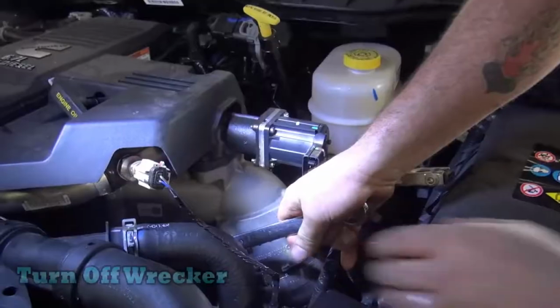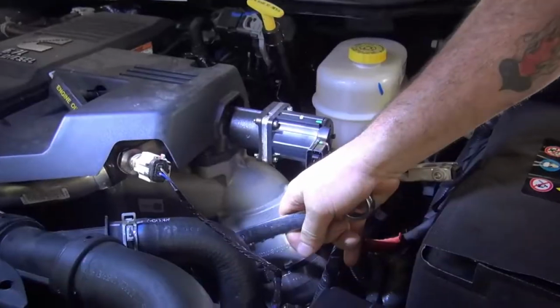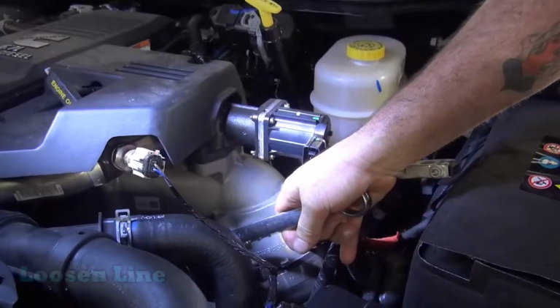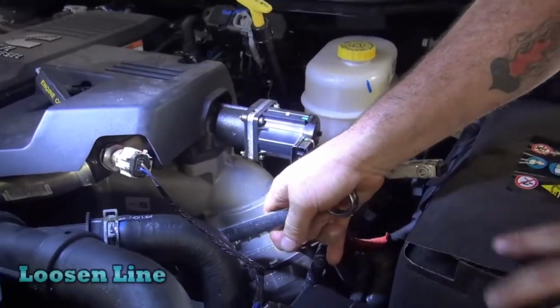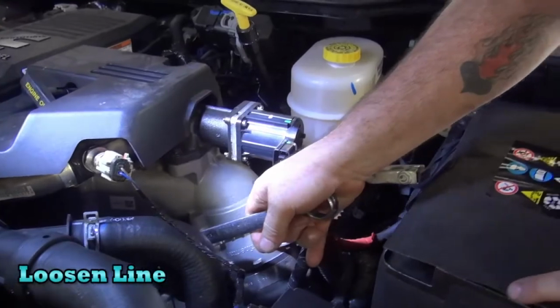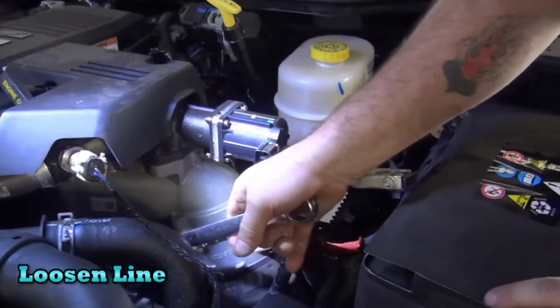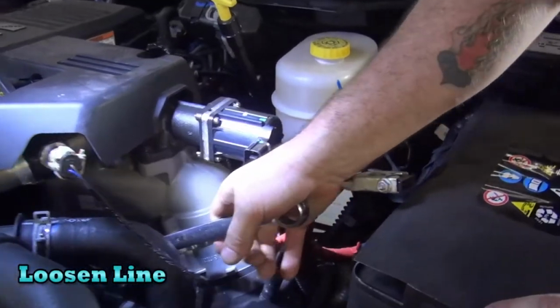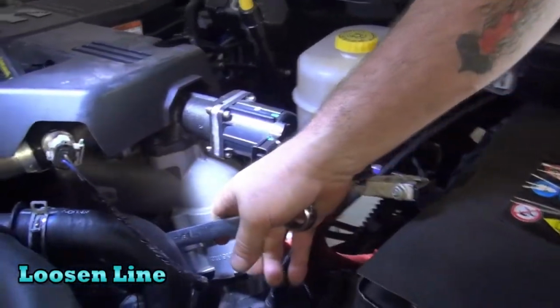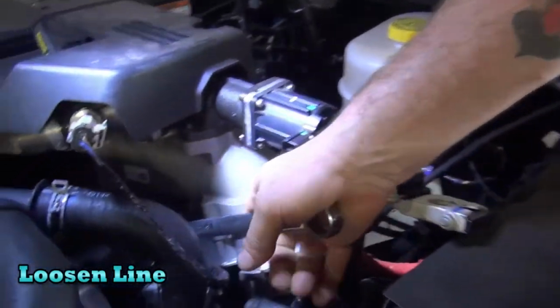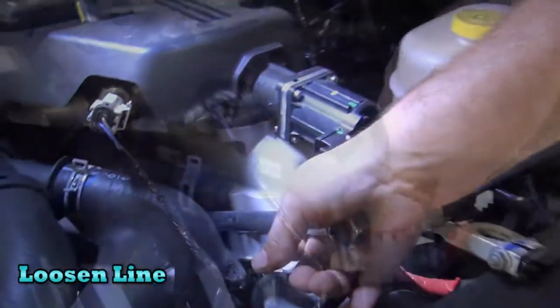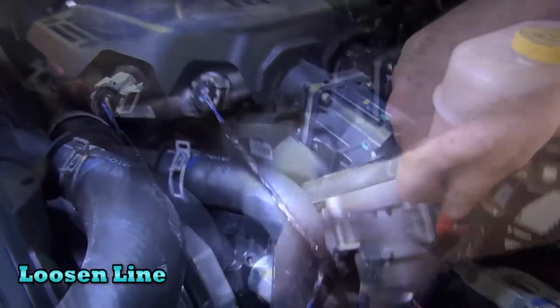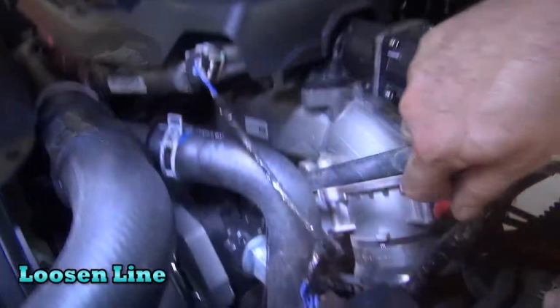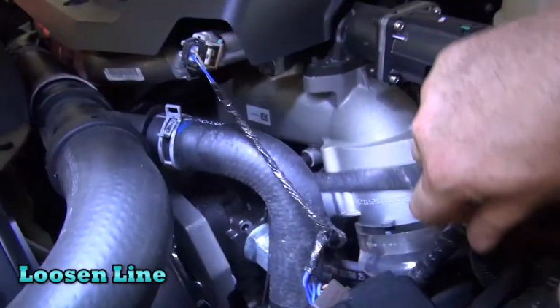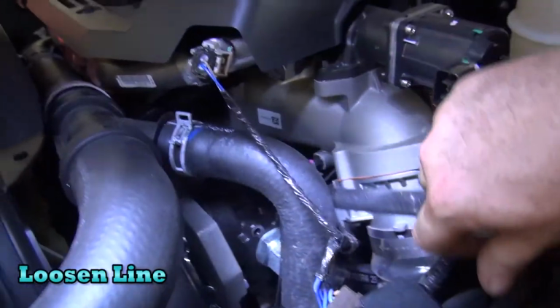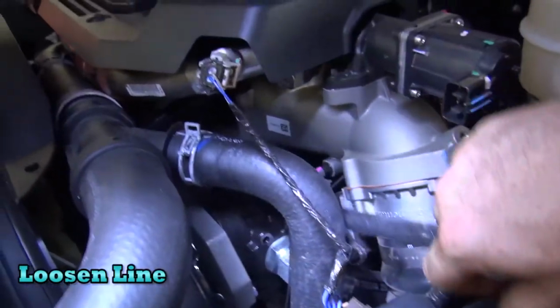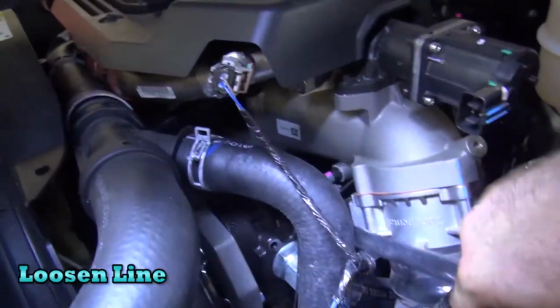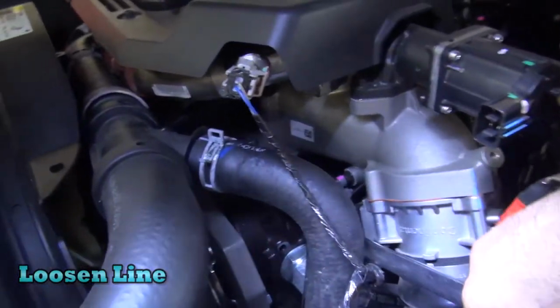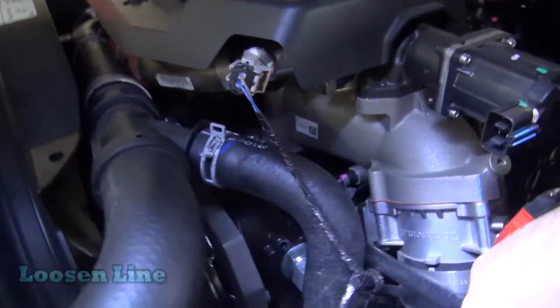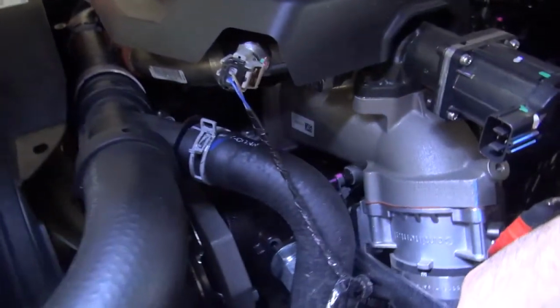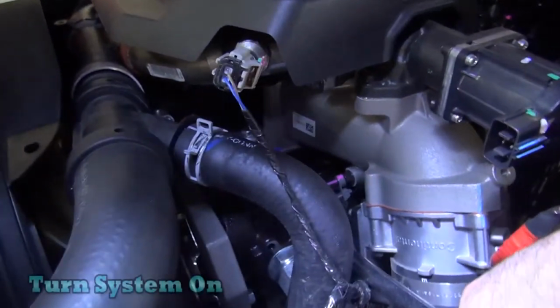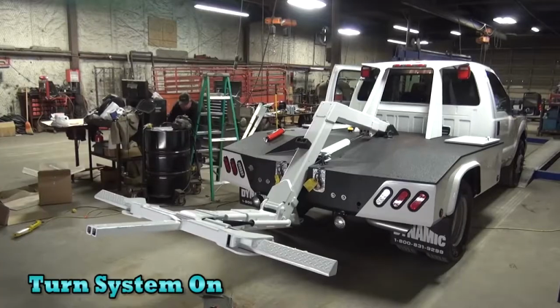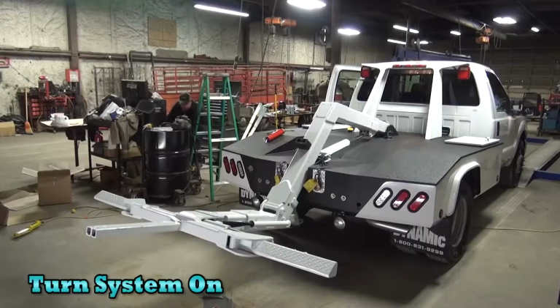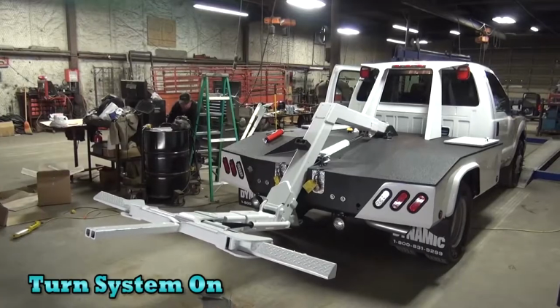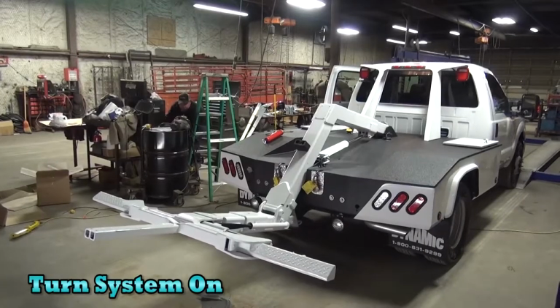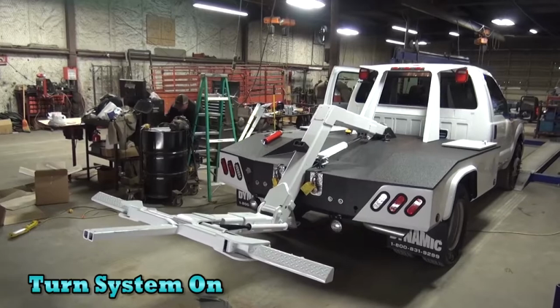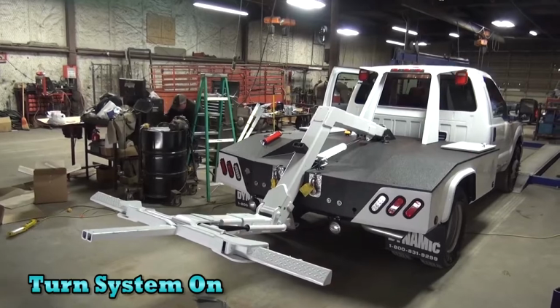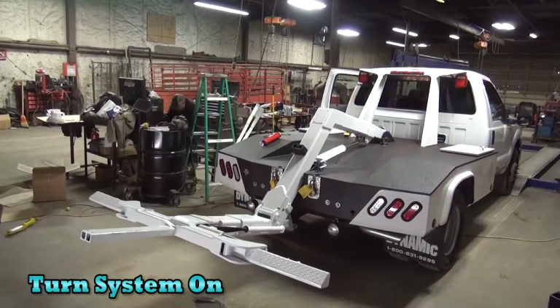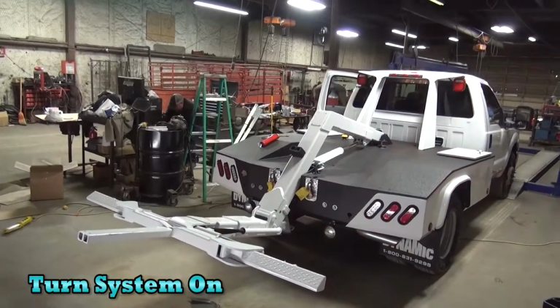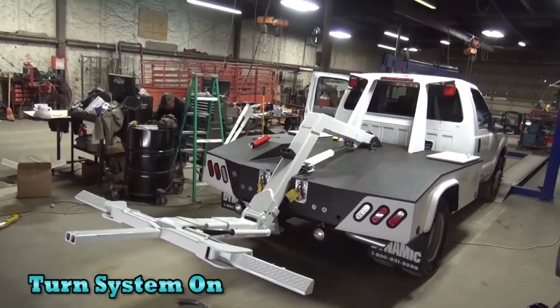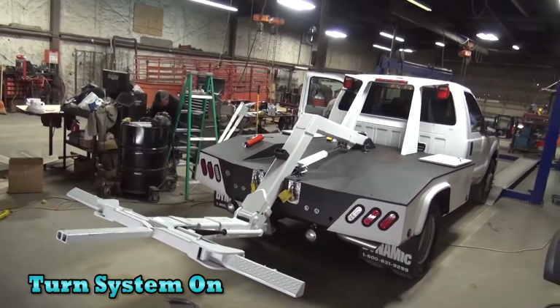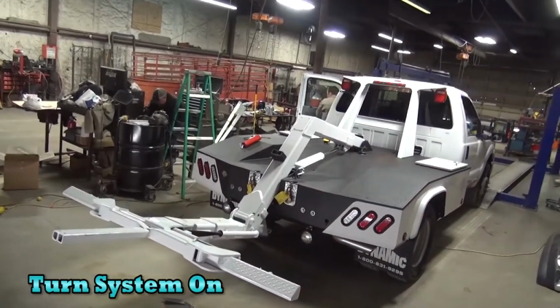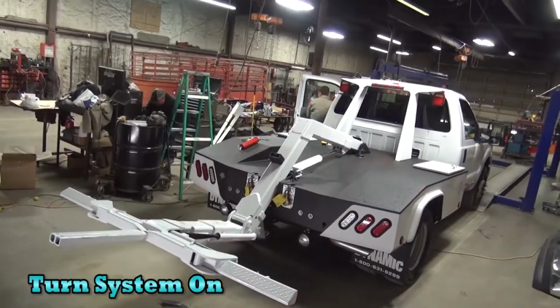Next, loosen the line by turning the fitting around about half a turn towards yourself. Then power the fluid system on to allow the air to escape from the line.